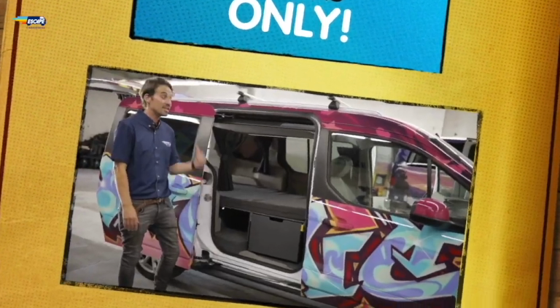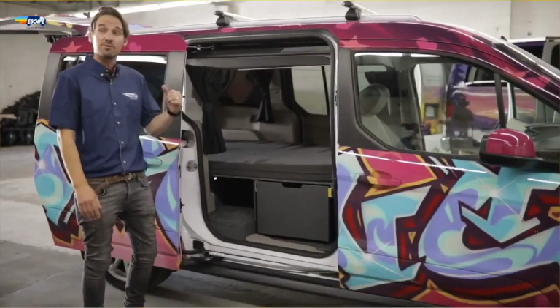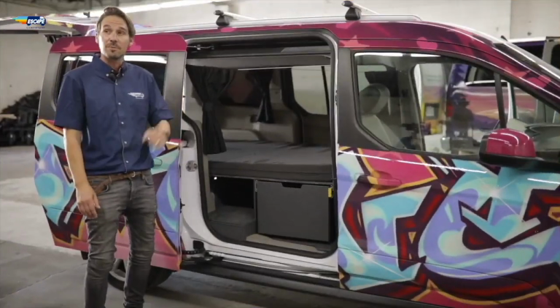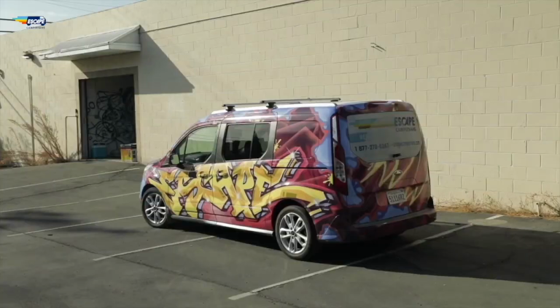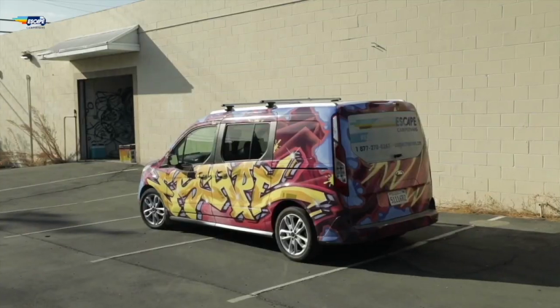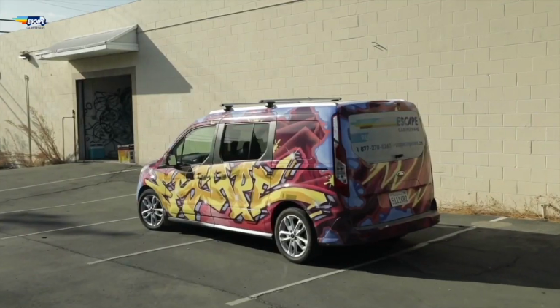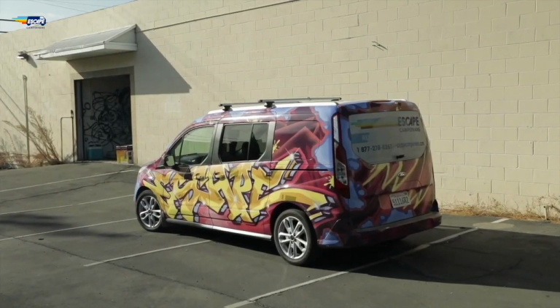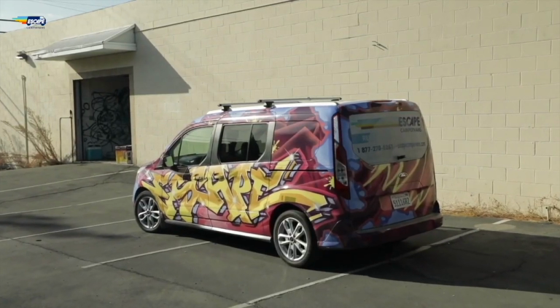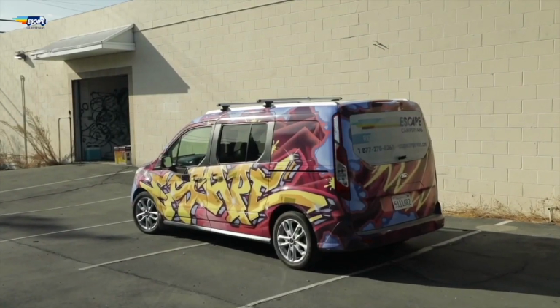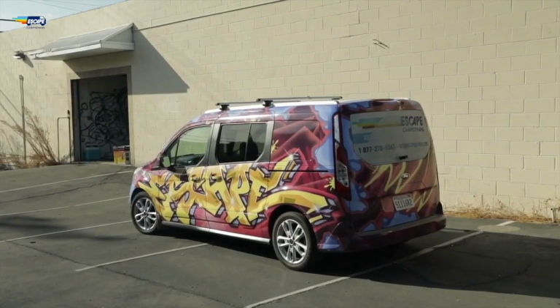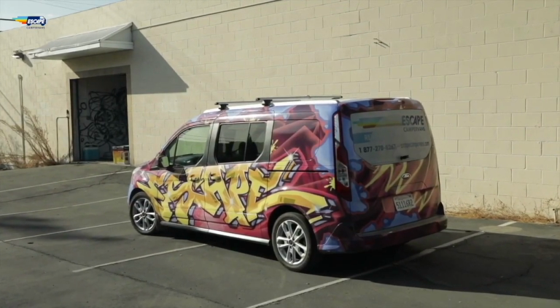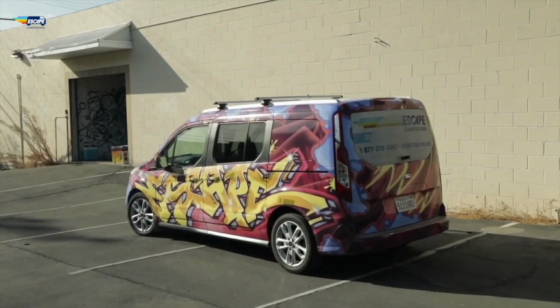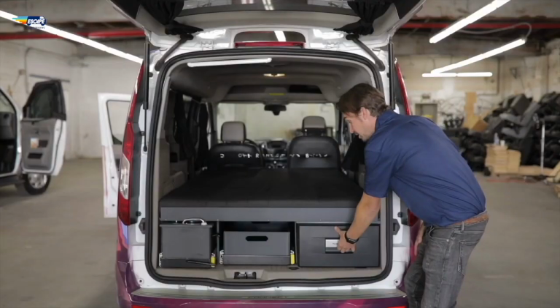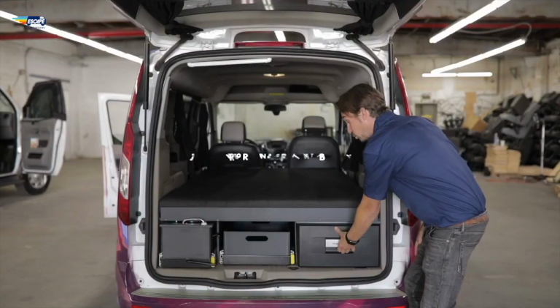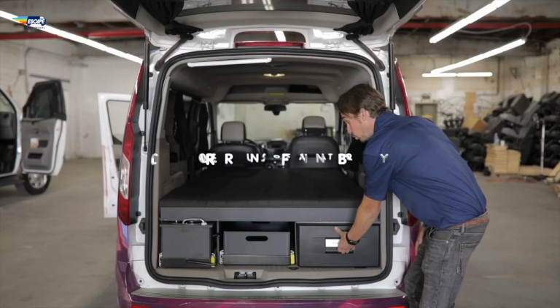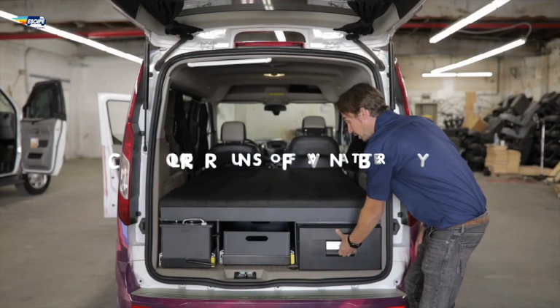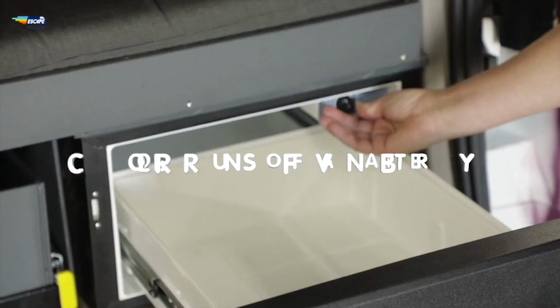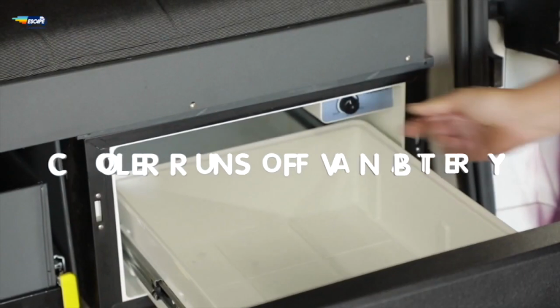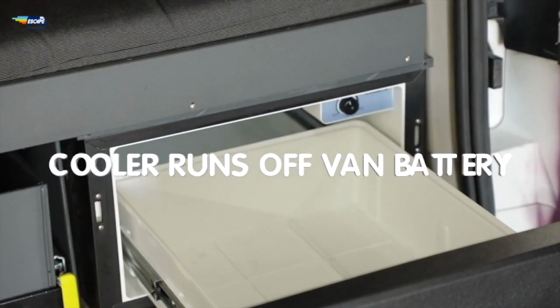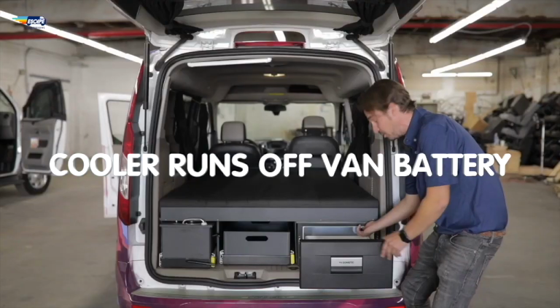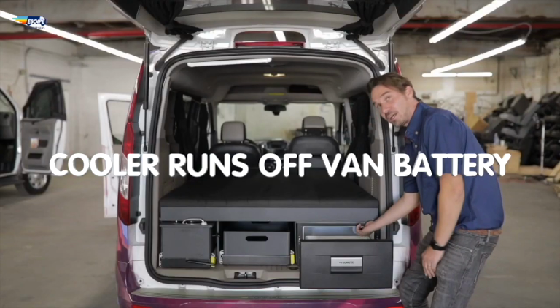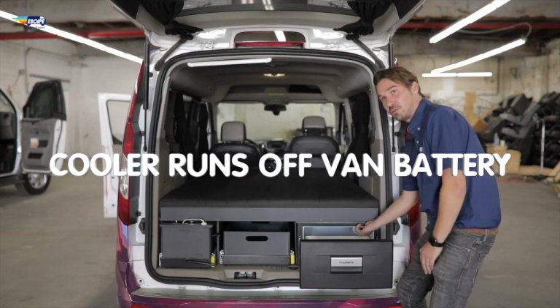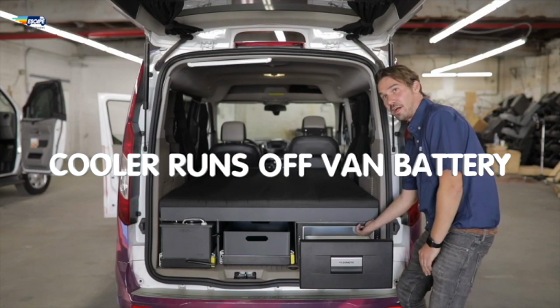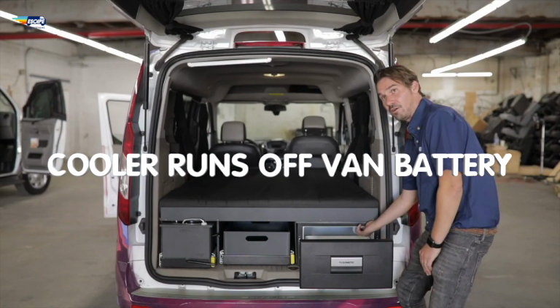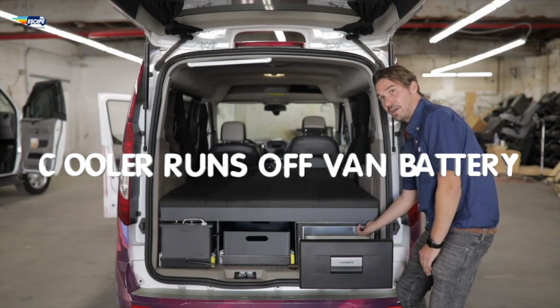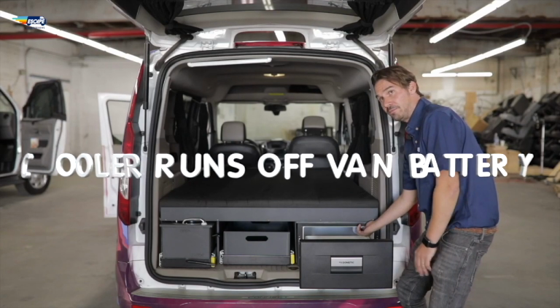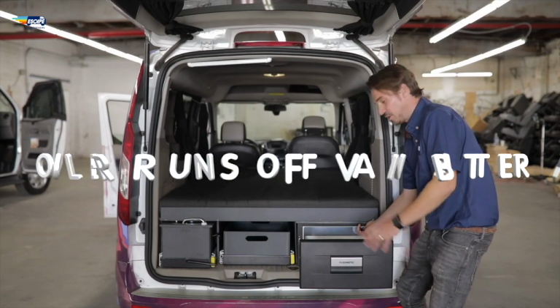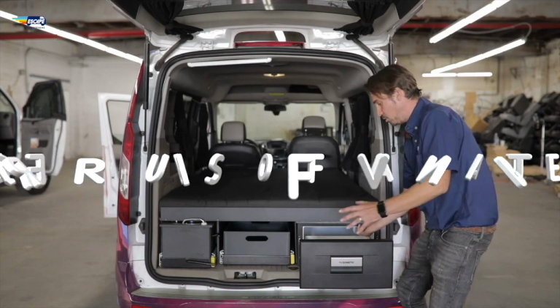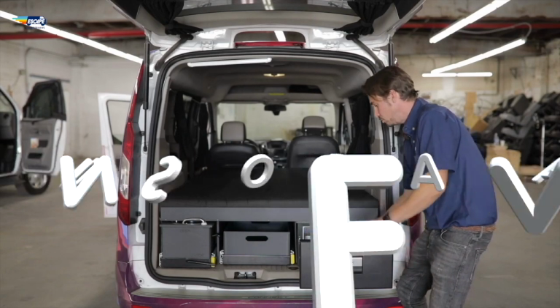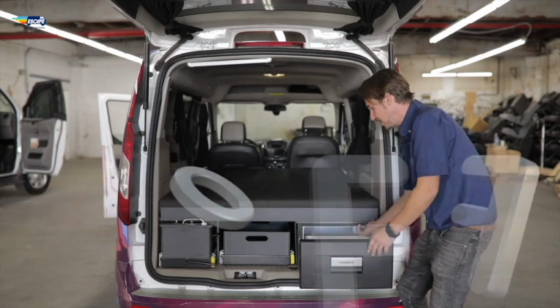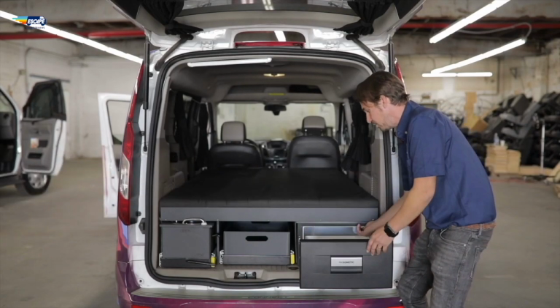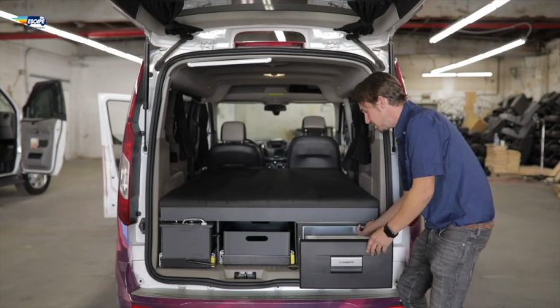Let's move to the back. The cooler — turn that on and put it up to about halfway. That will cool down nicely.